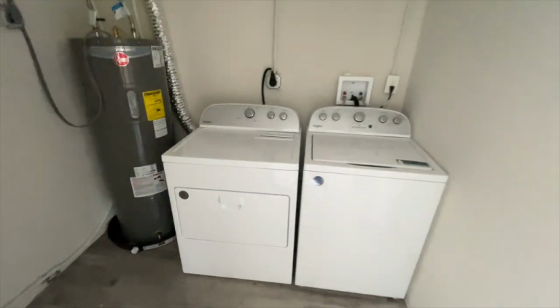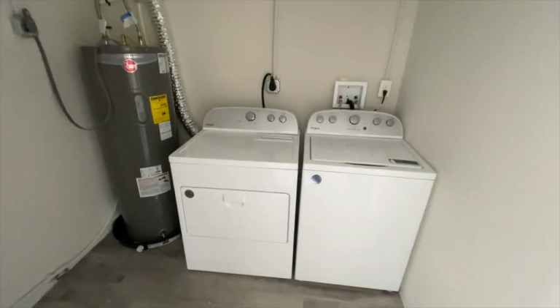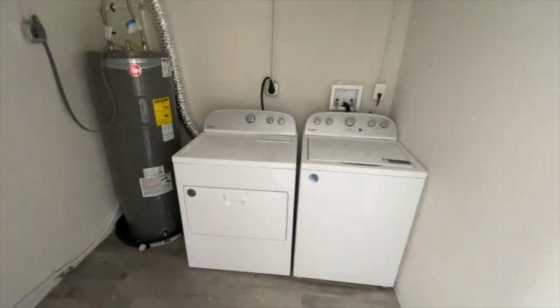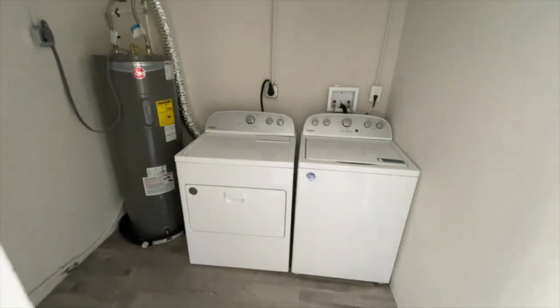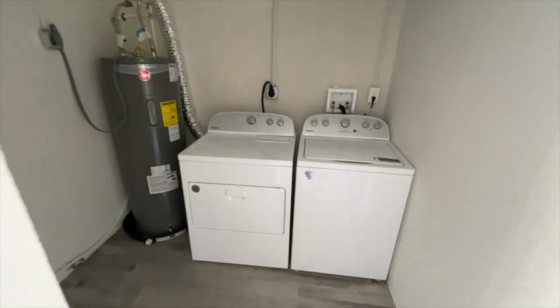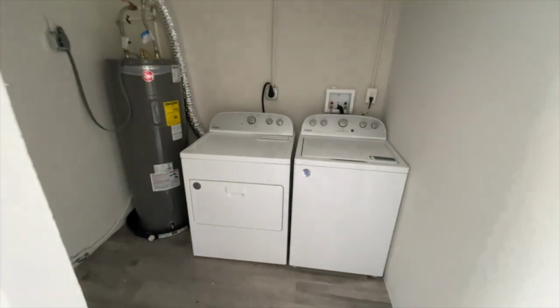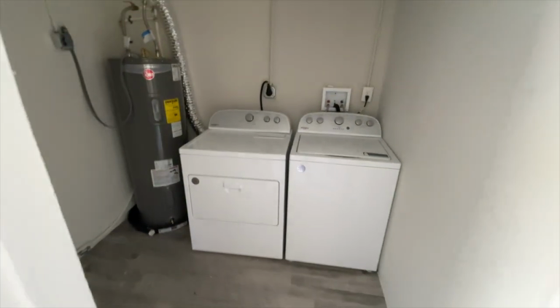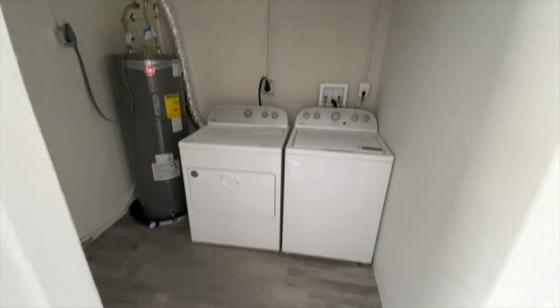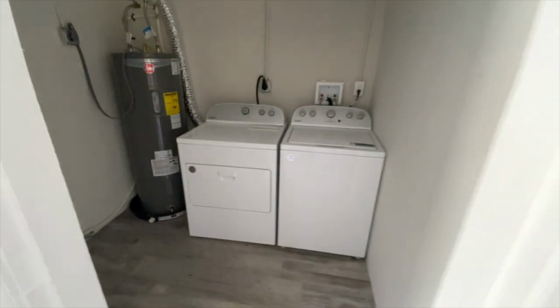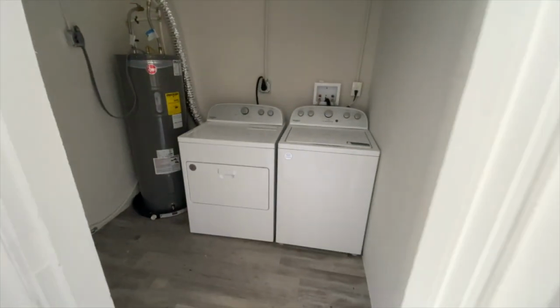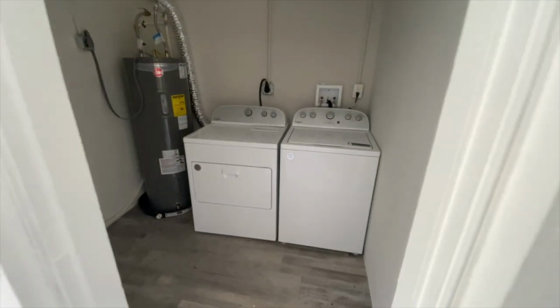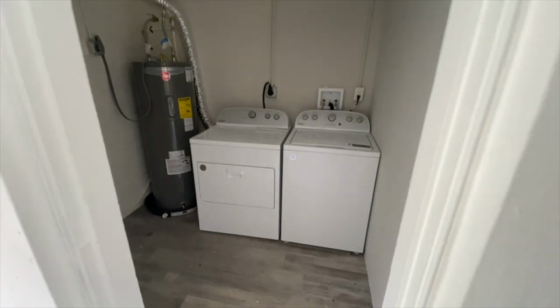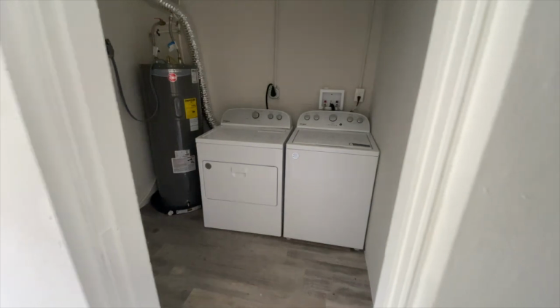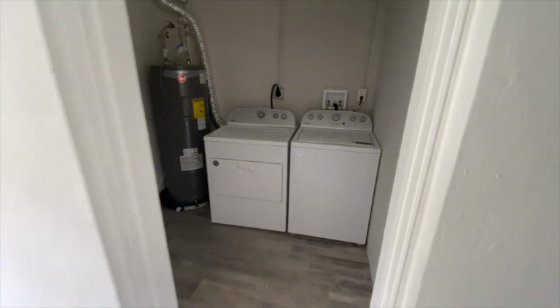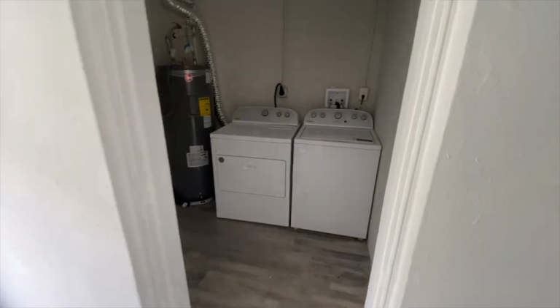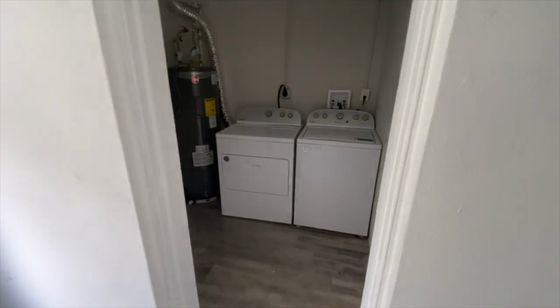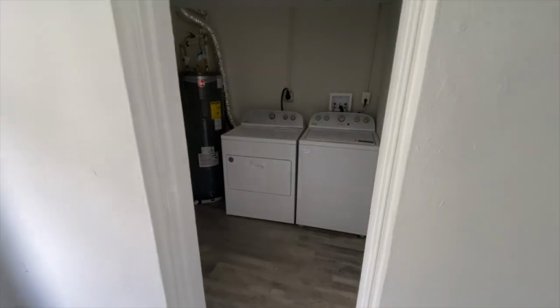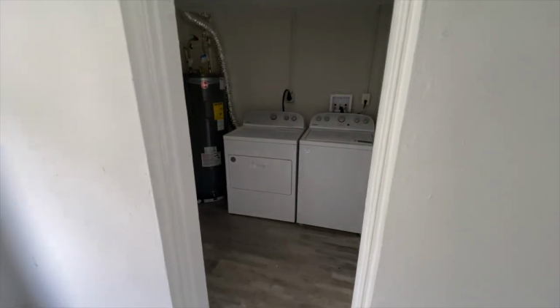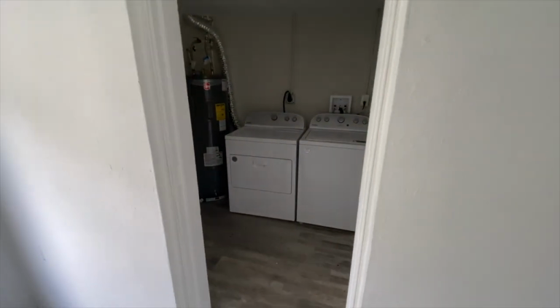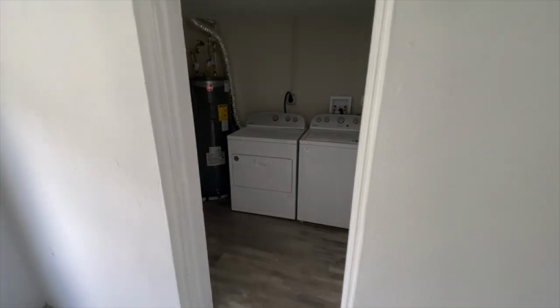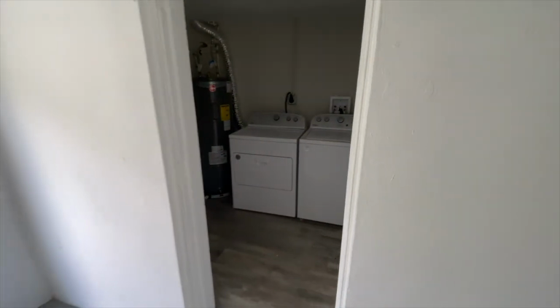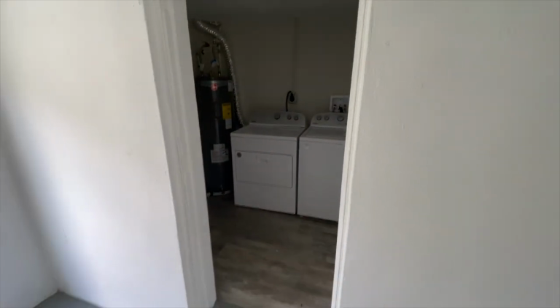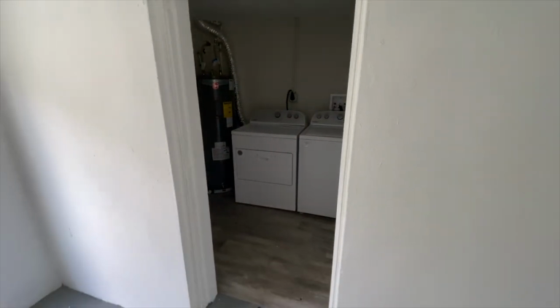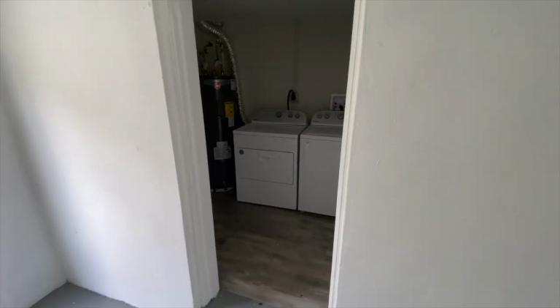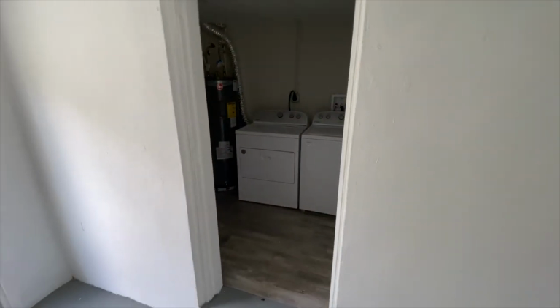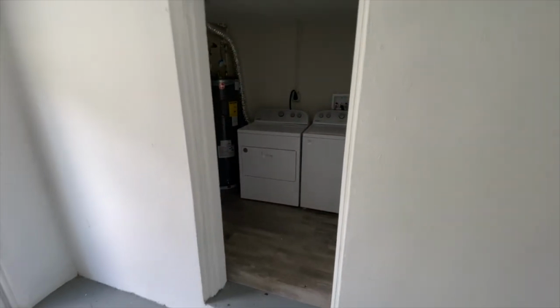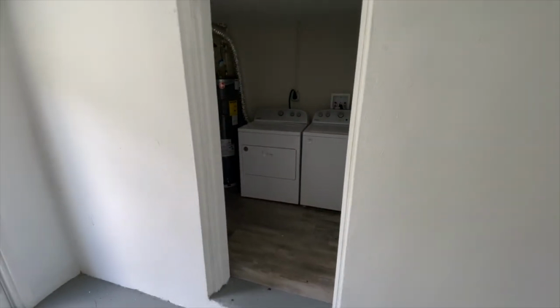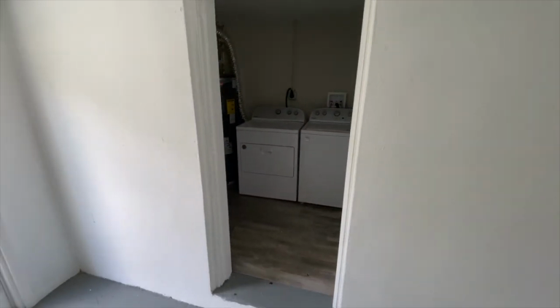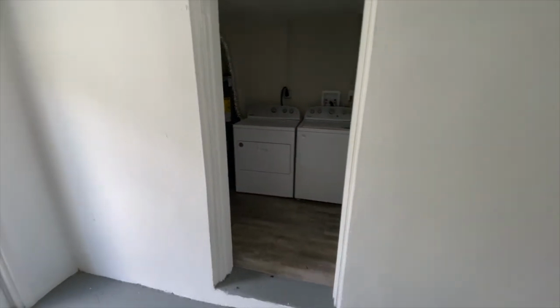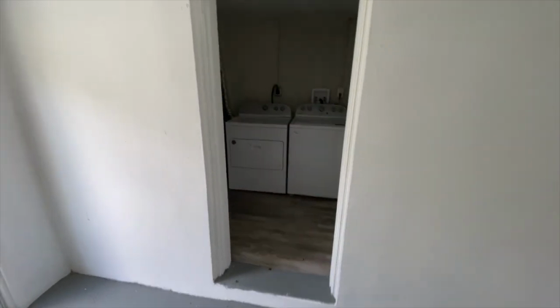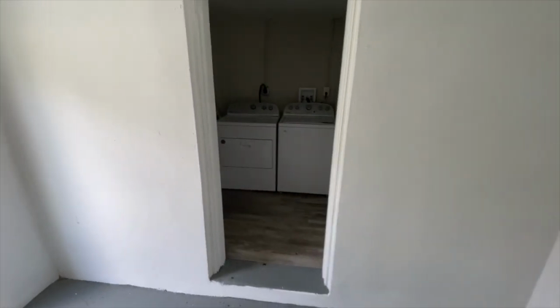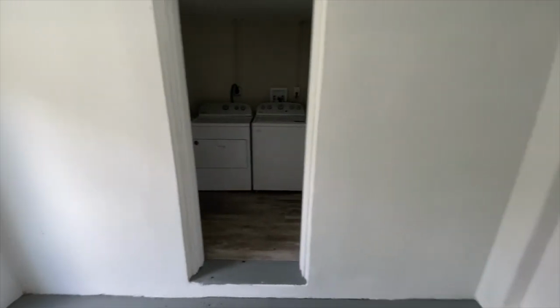The washer and dryer are located outside, so you don't have to keep them inside the house.